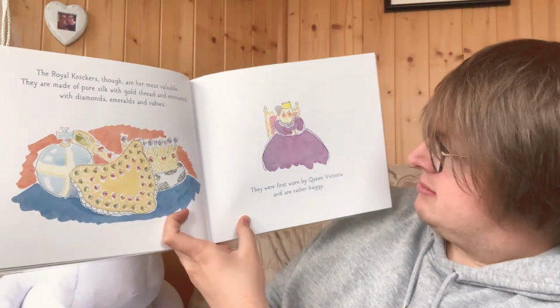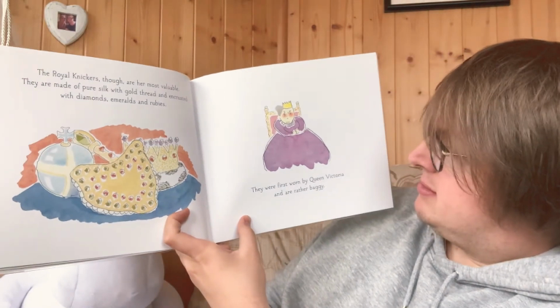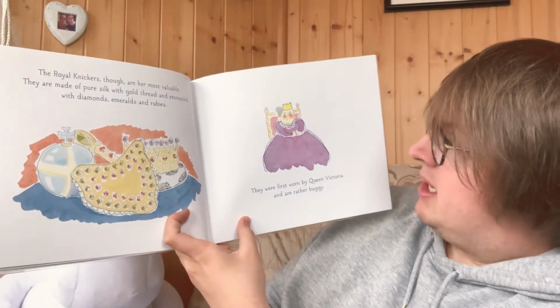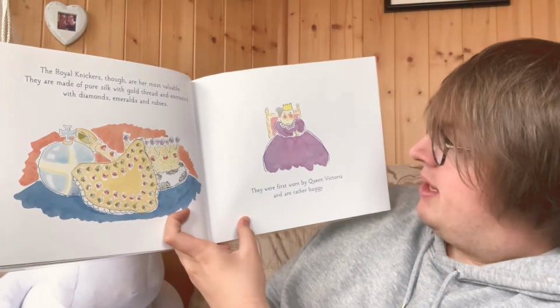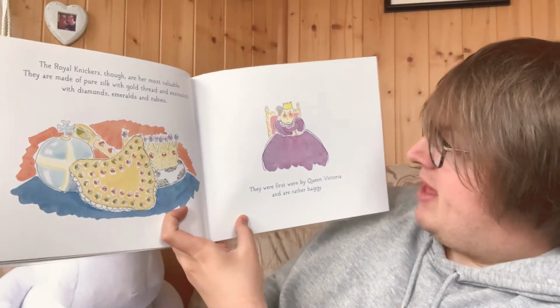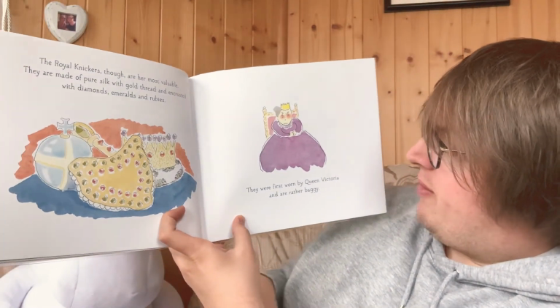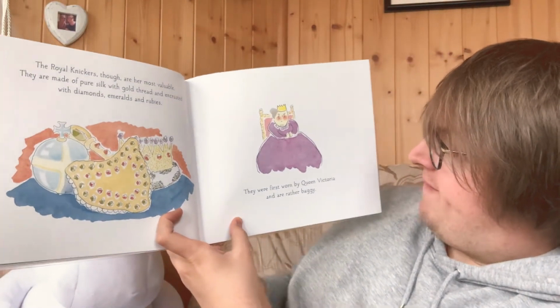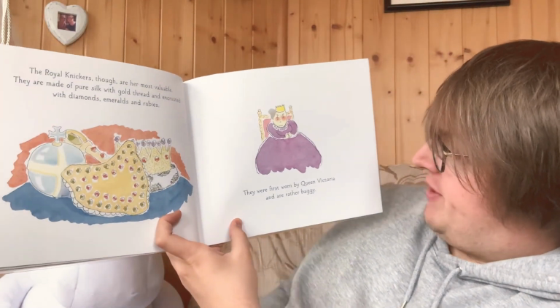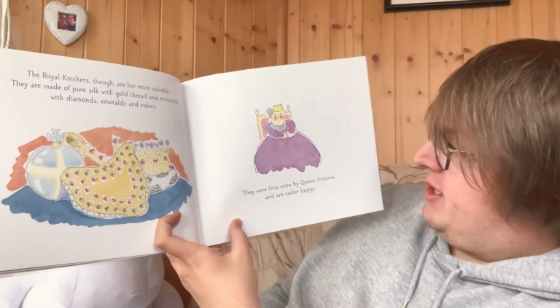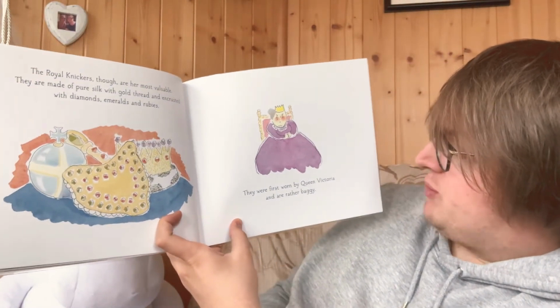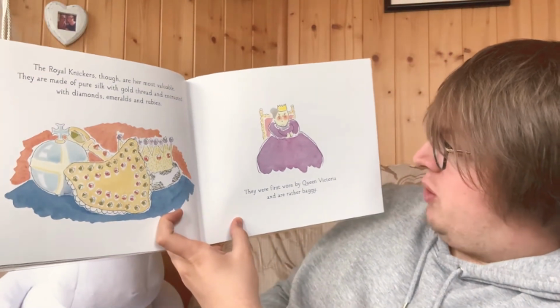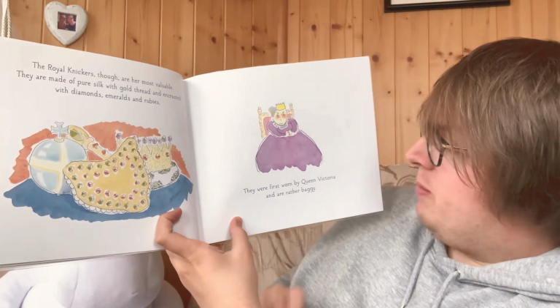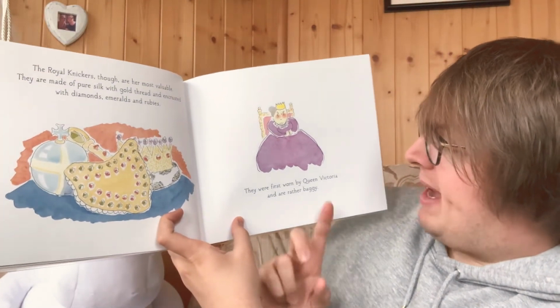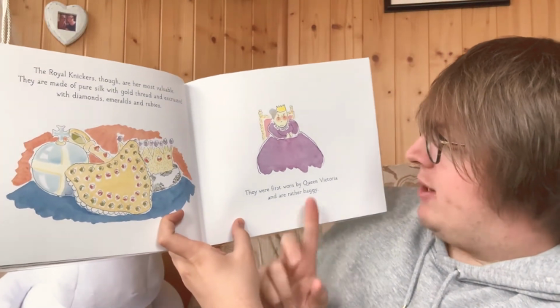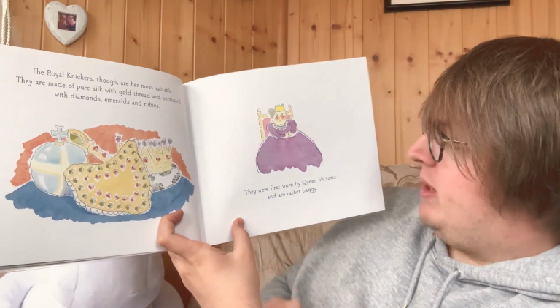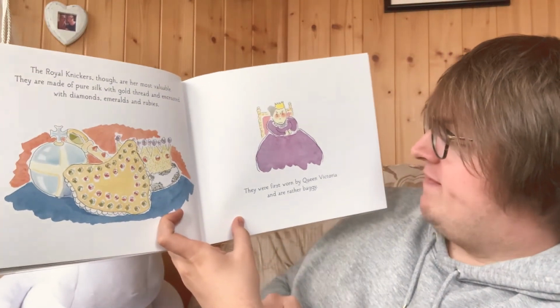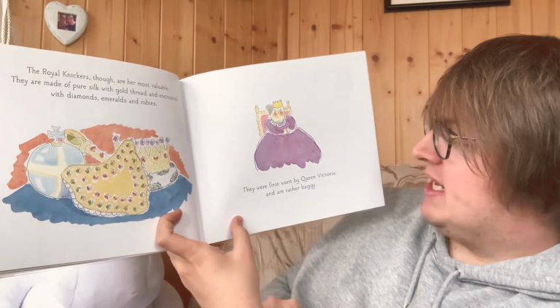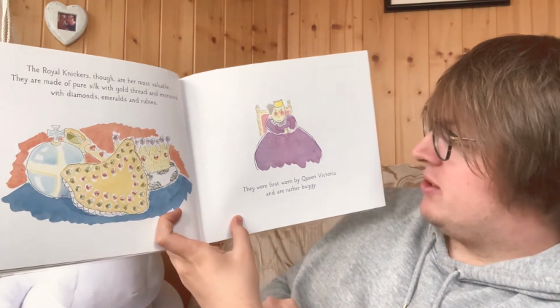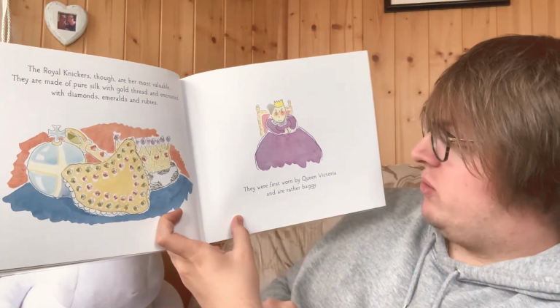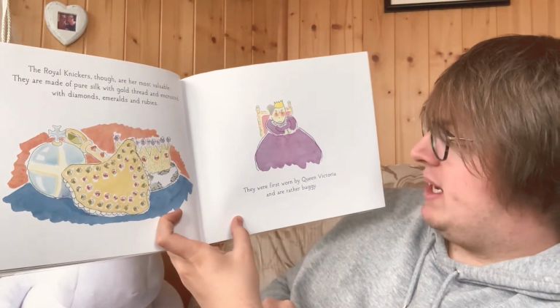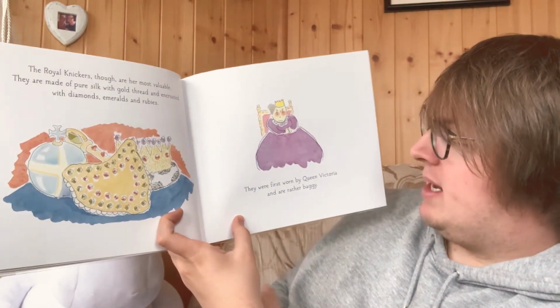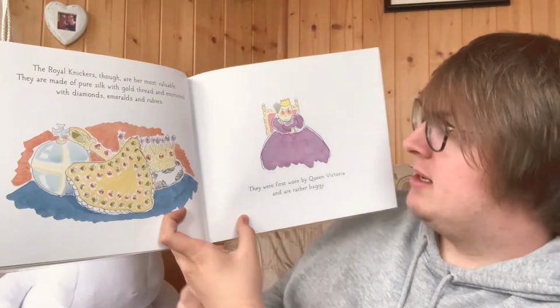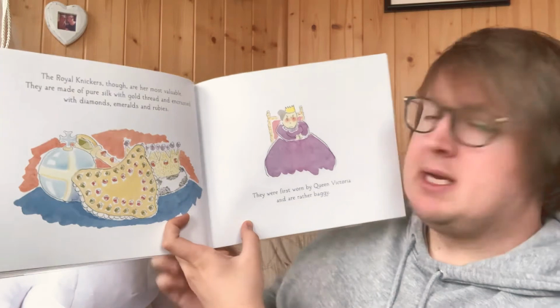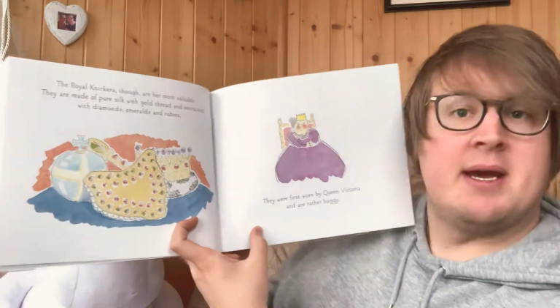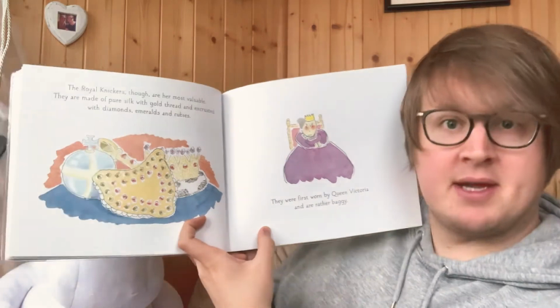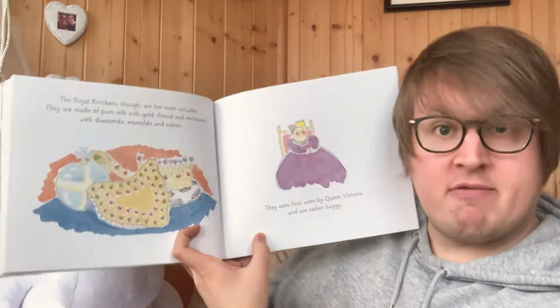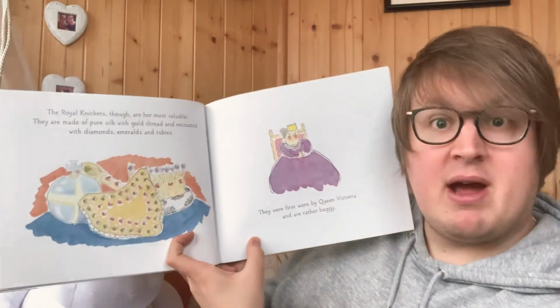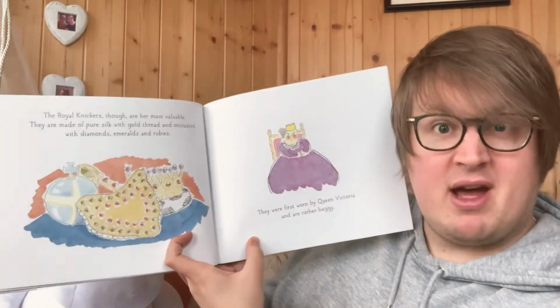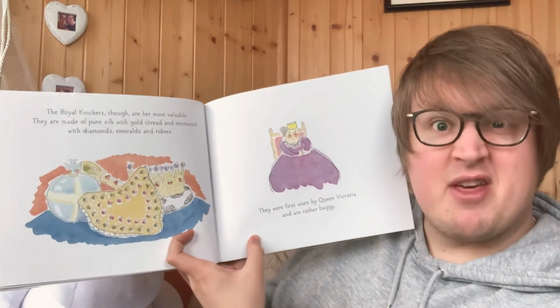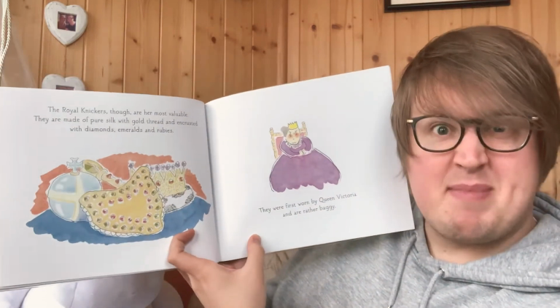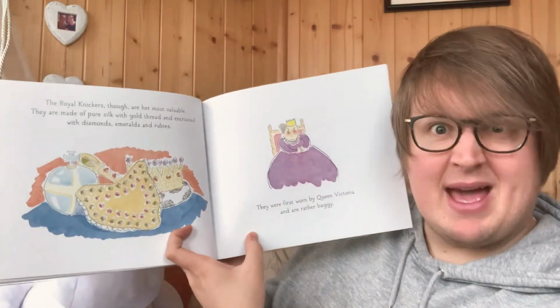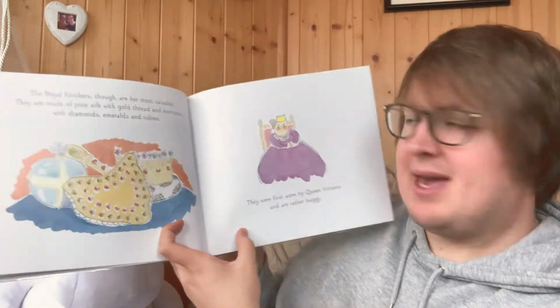They were first worn by Queen Victoria and are rather baggy.